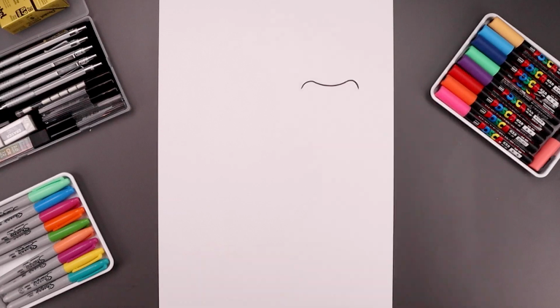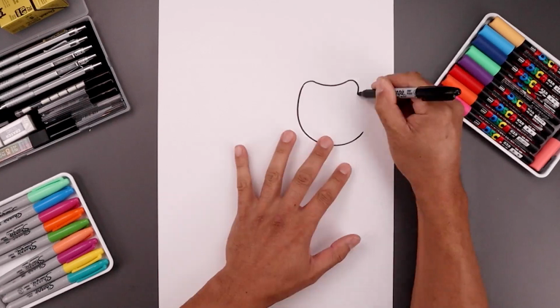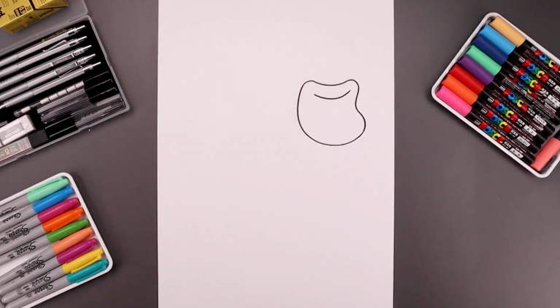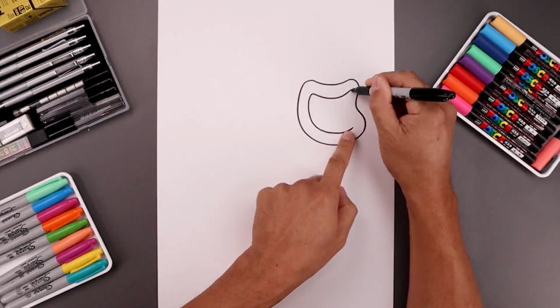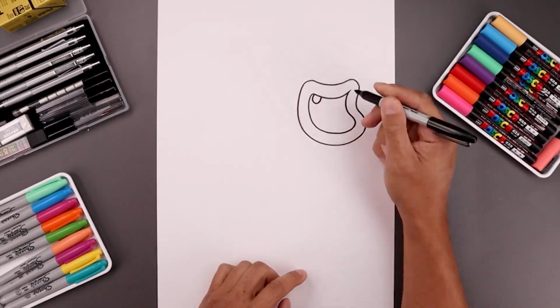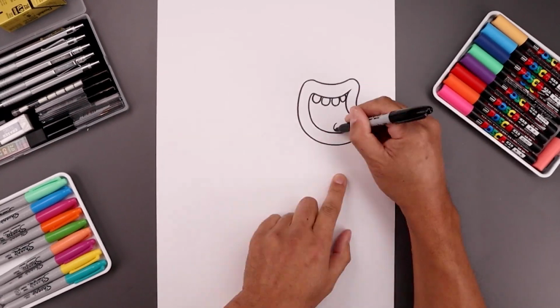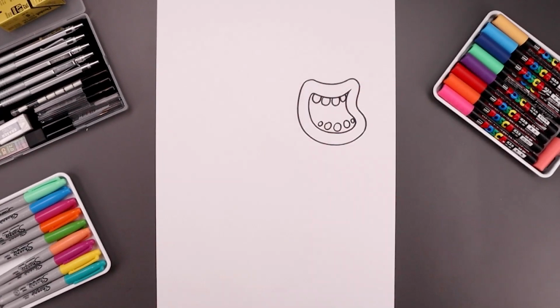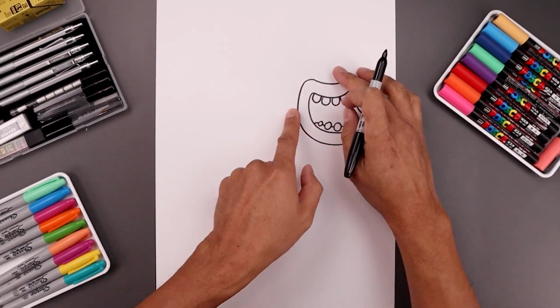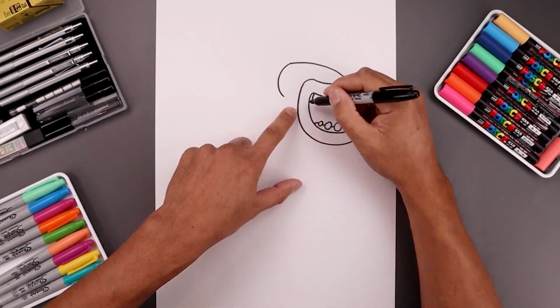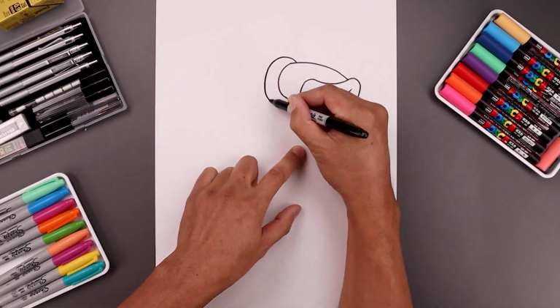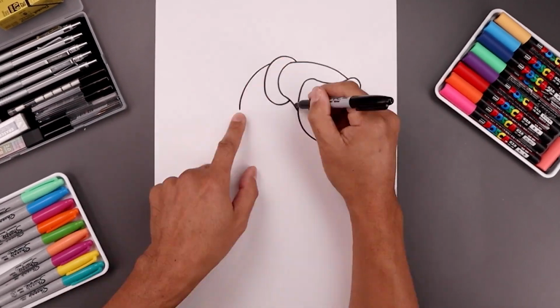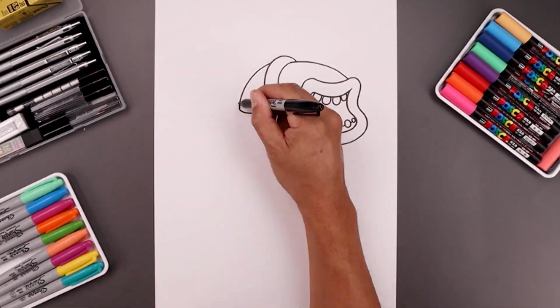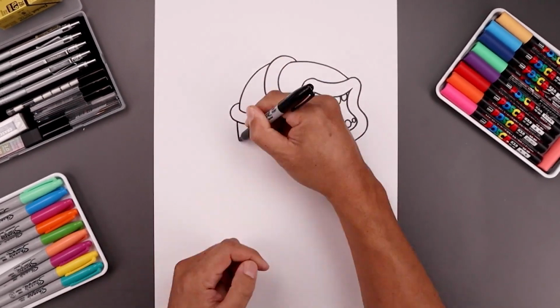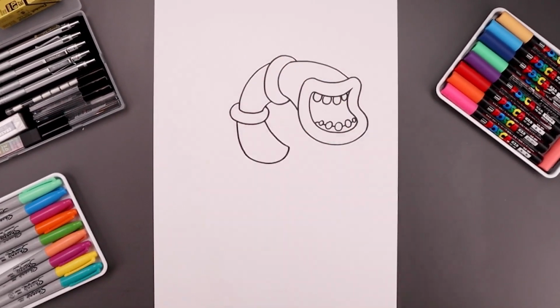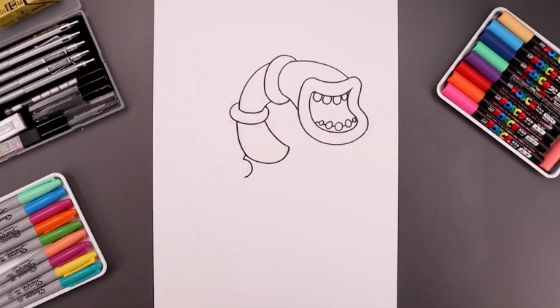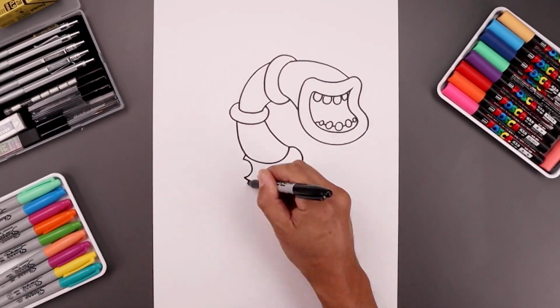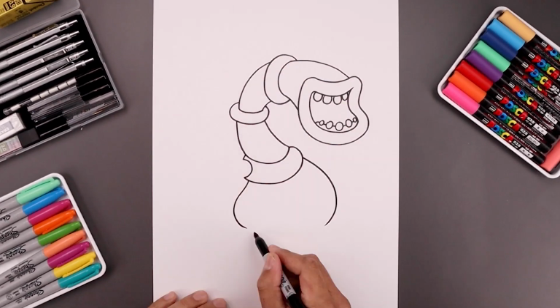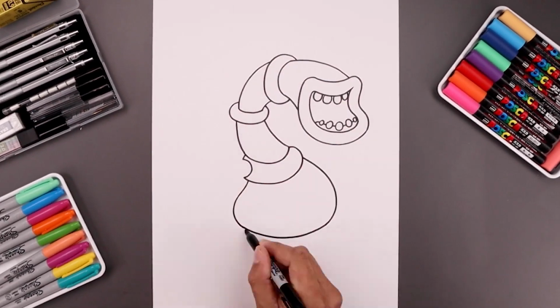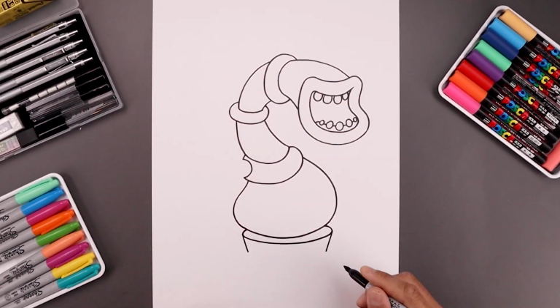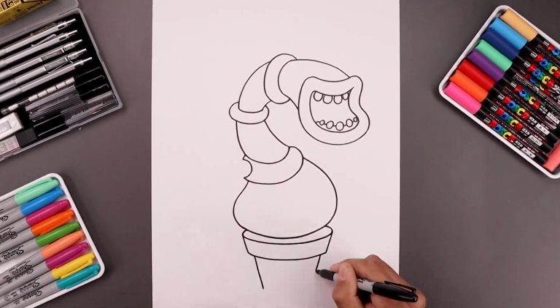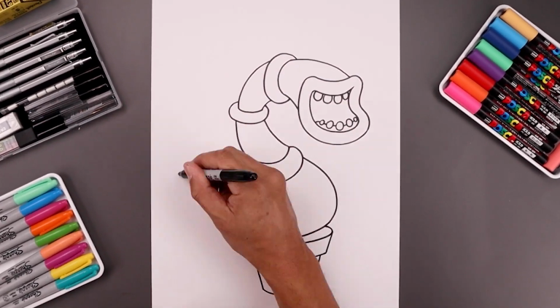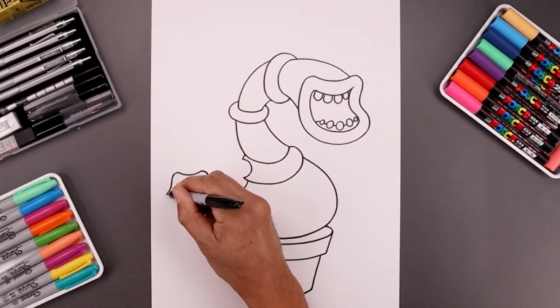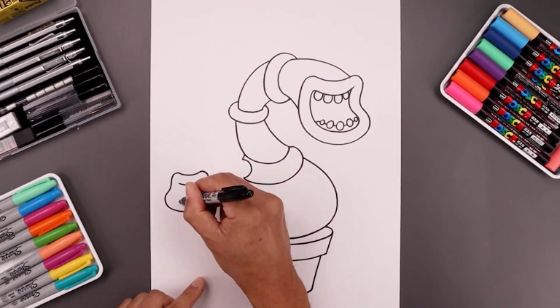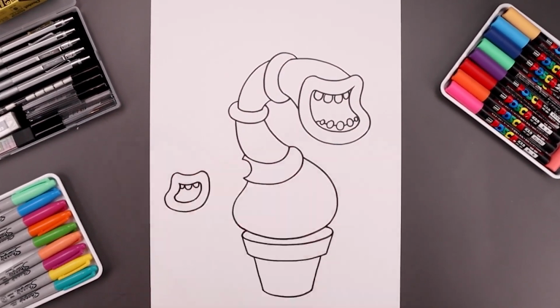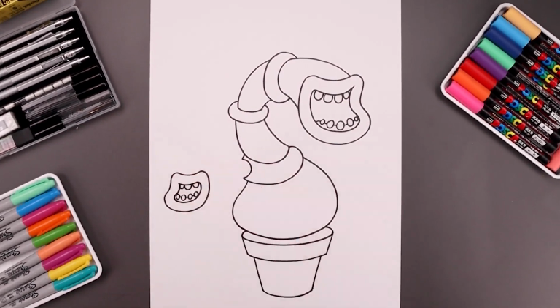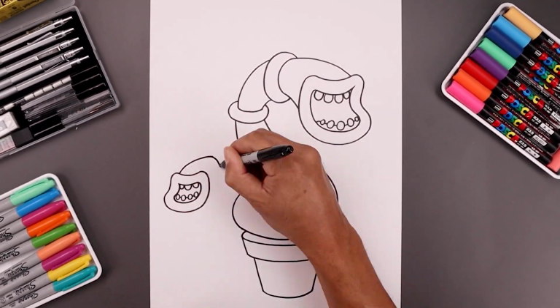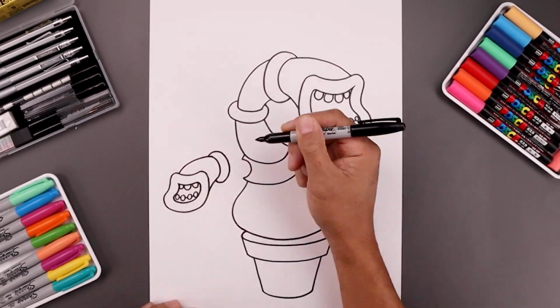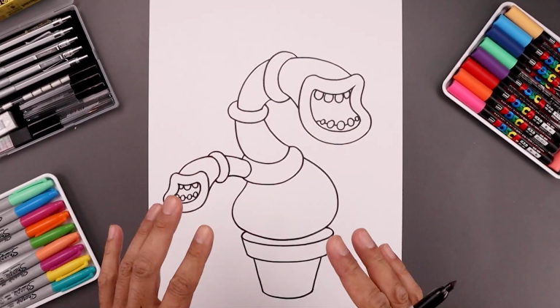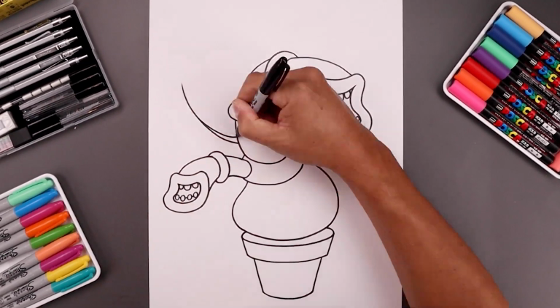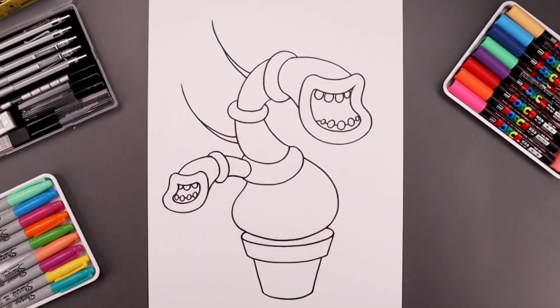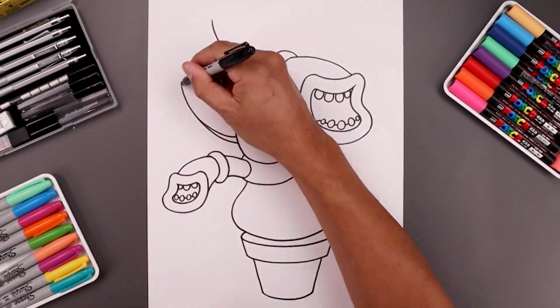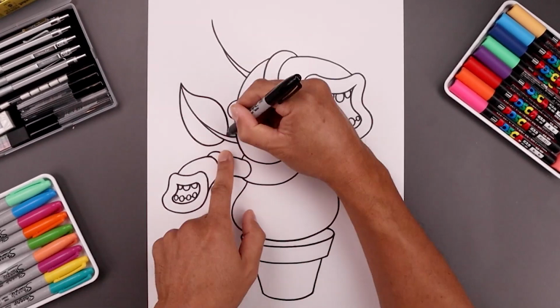What's up everyone and welcome to the club. In today's video we're drawing Potbelly from My Singing Monsters.